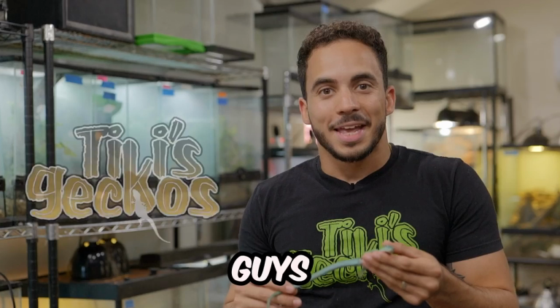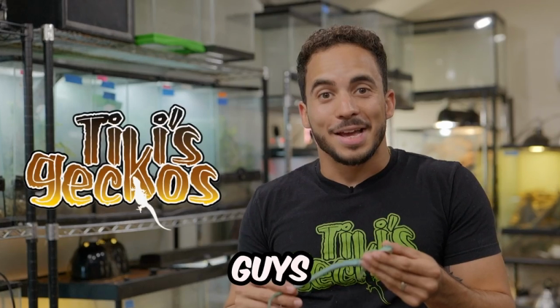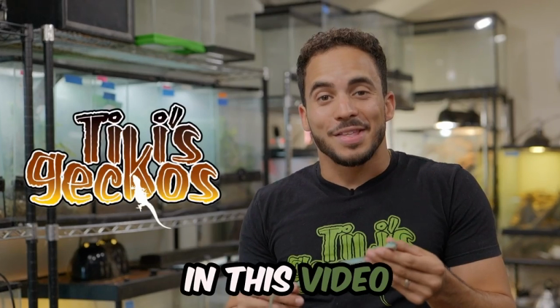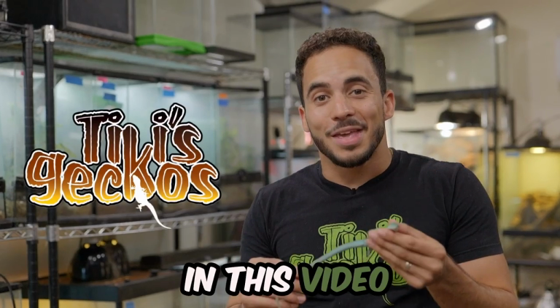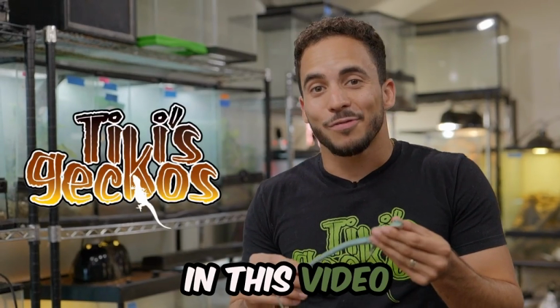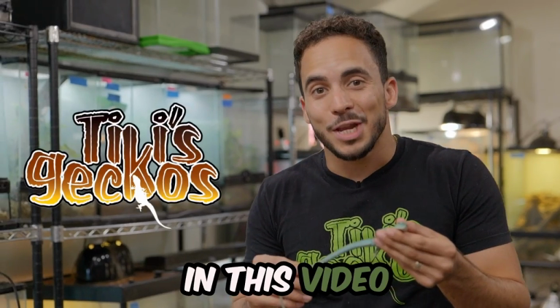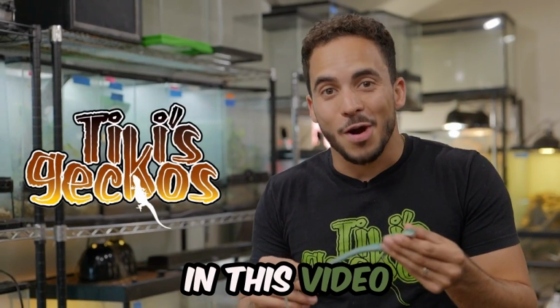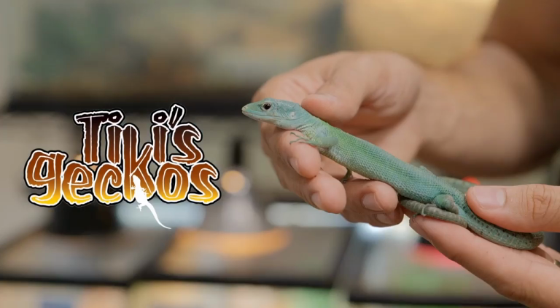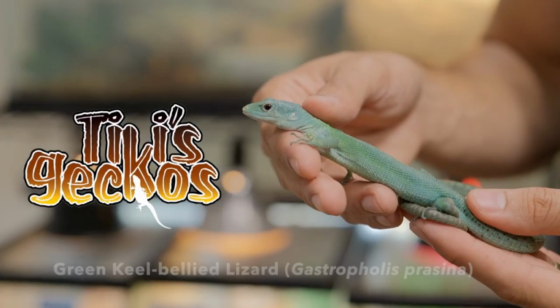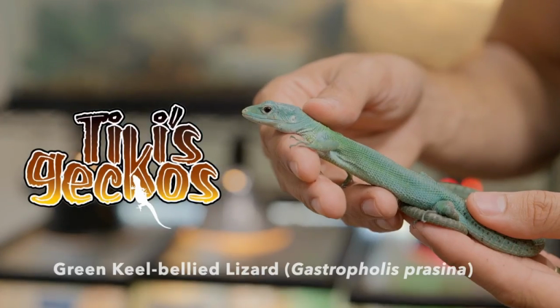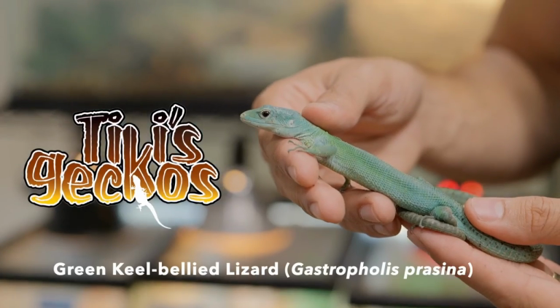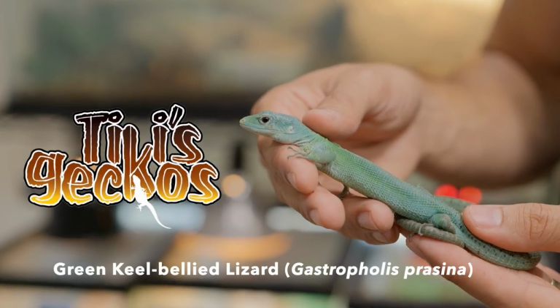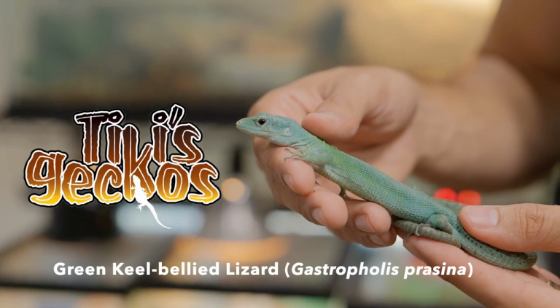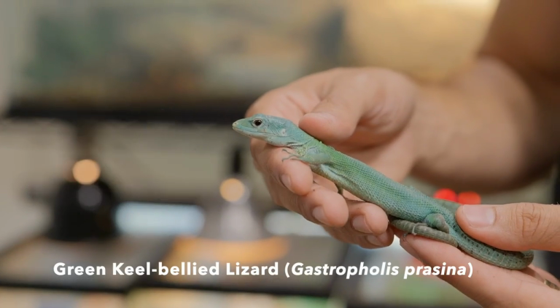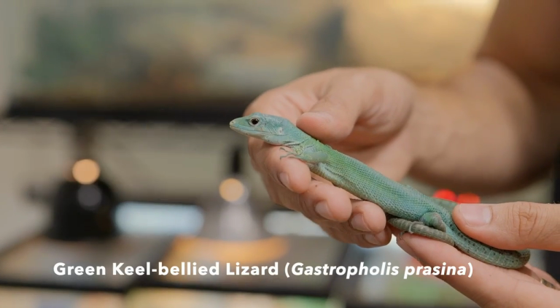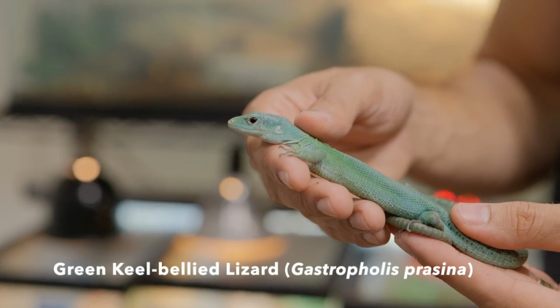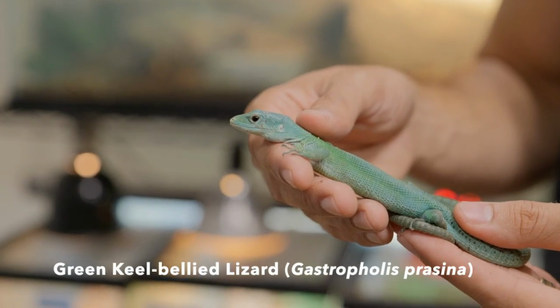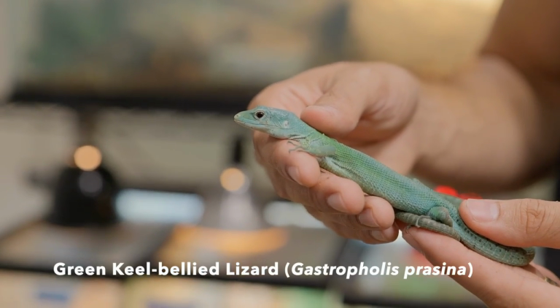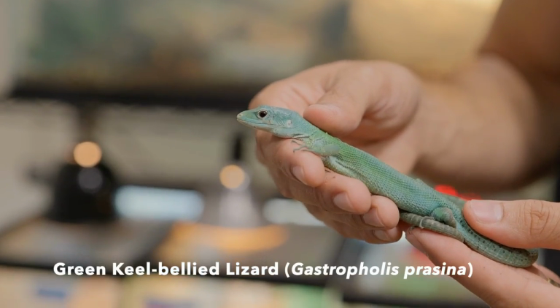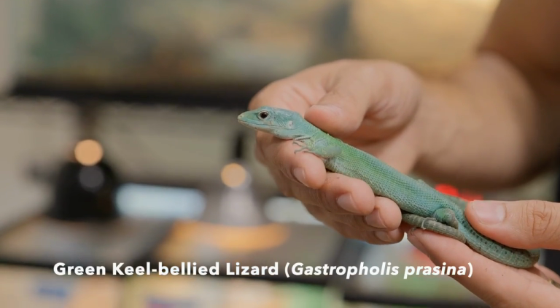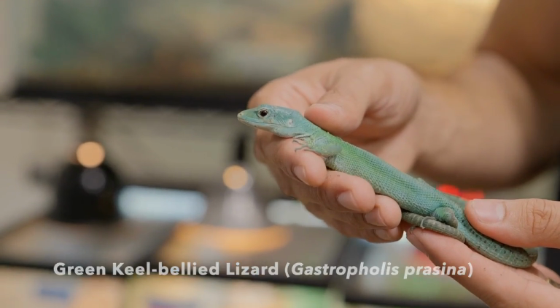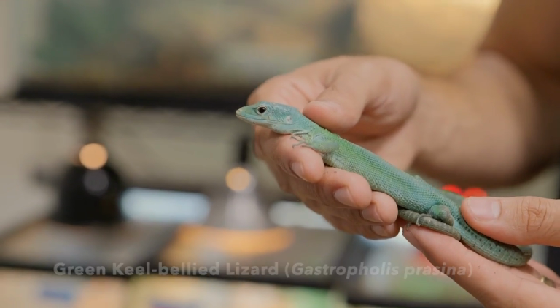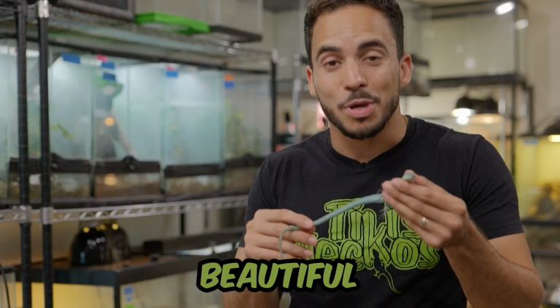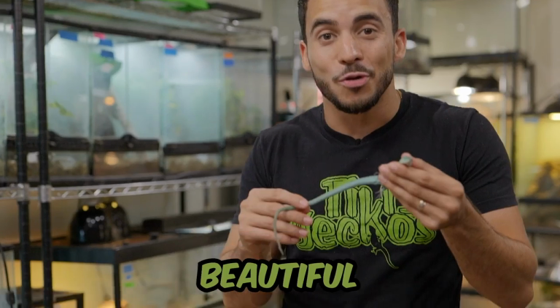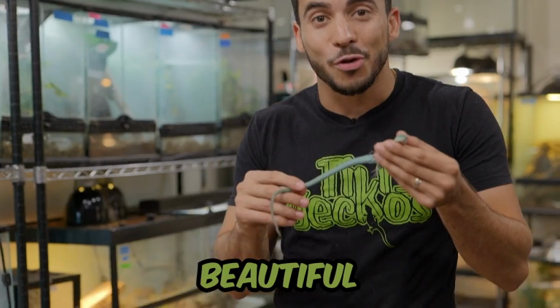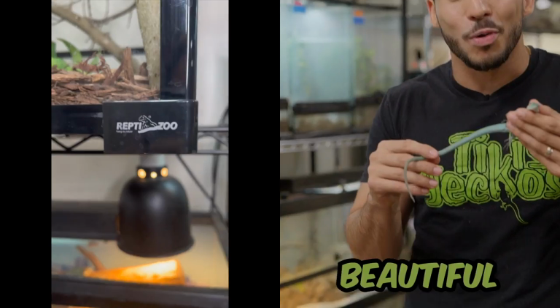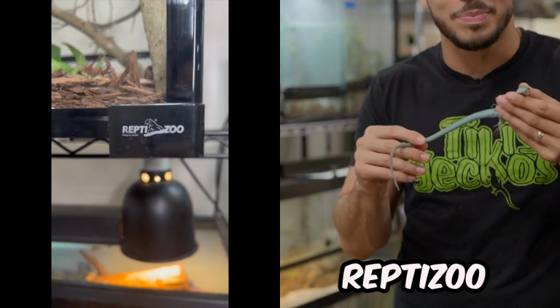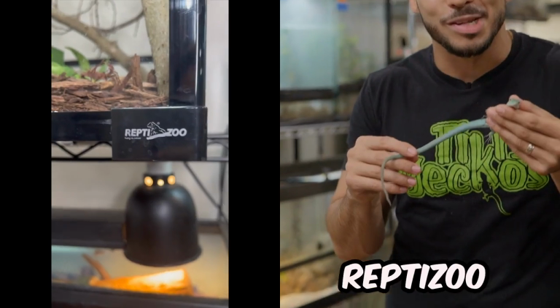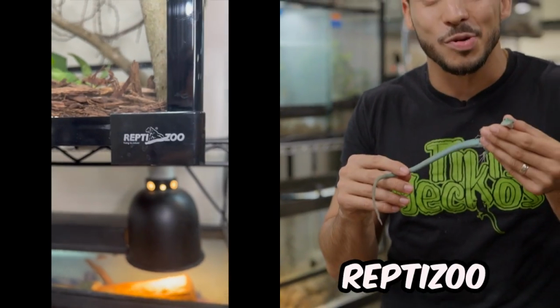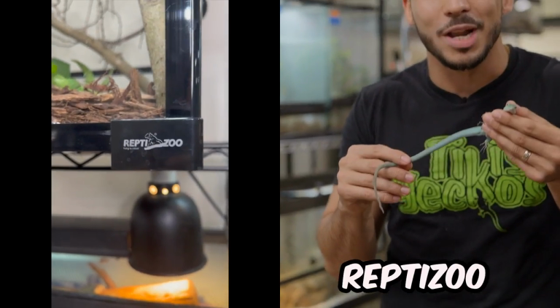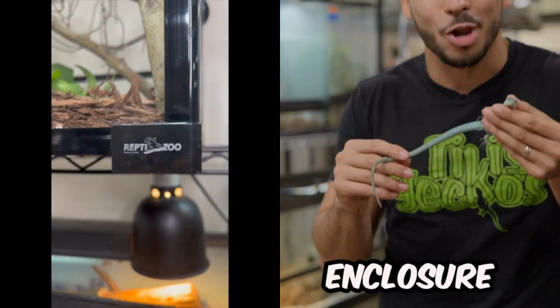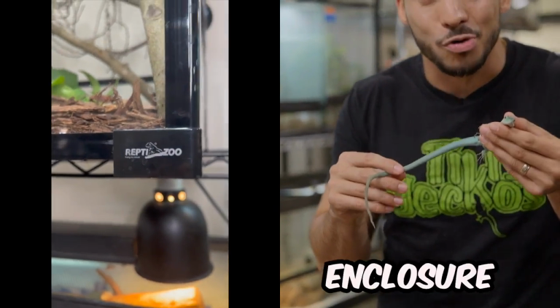In this video, I'm going to be setting up this green-keeled lizard in a beautiful Reptizoo enclosure.